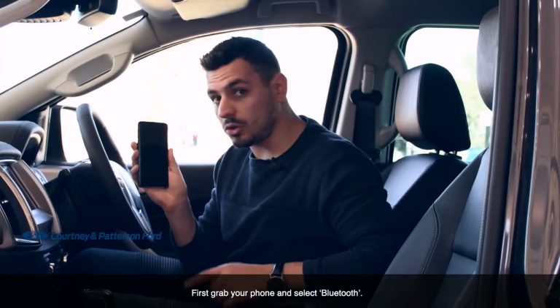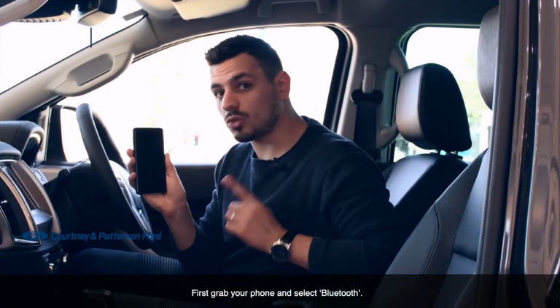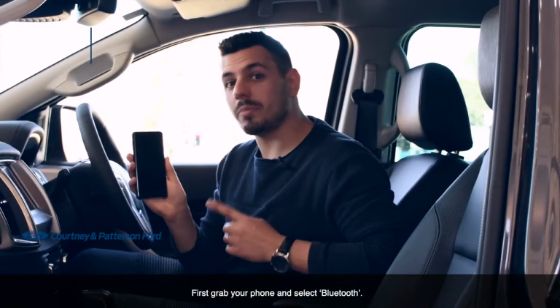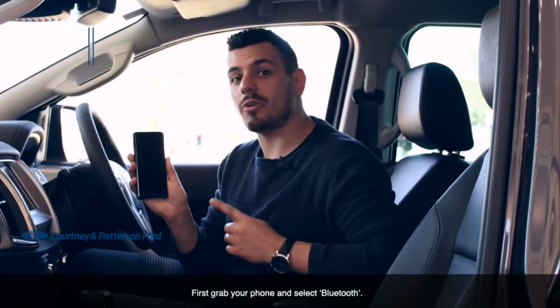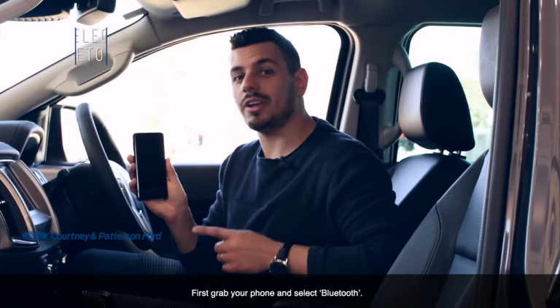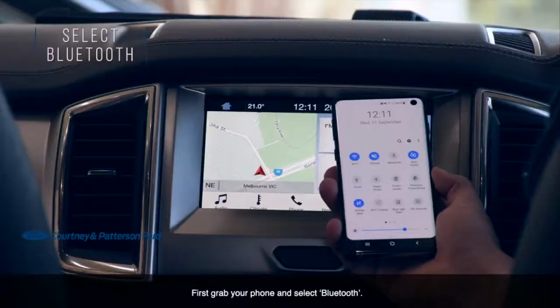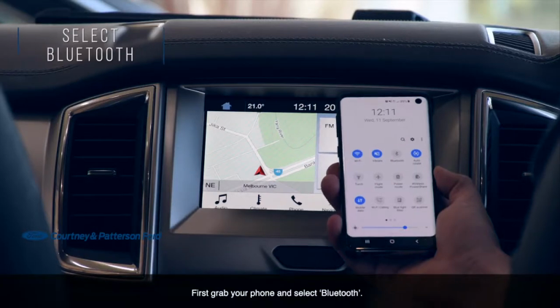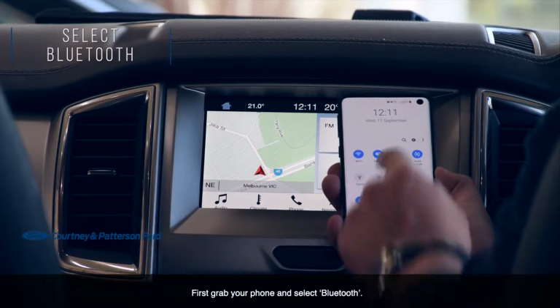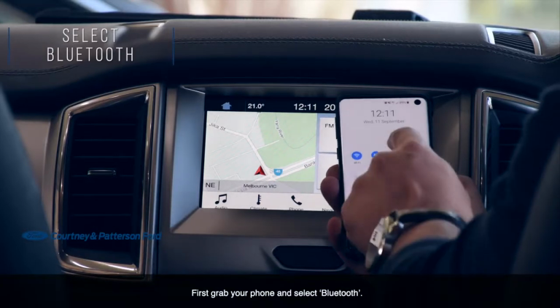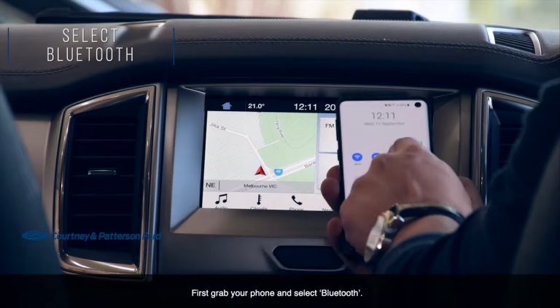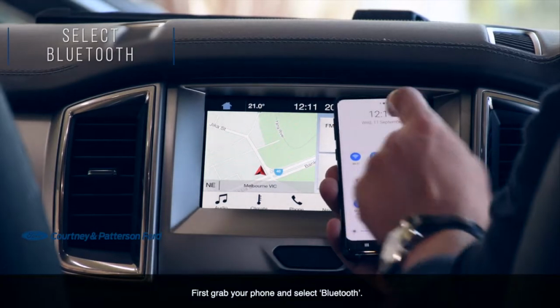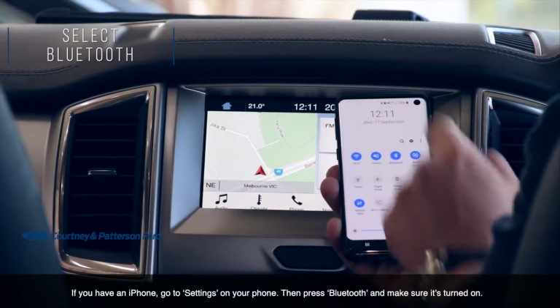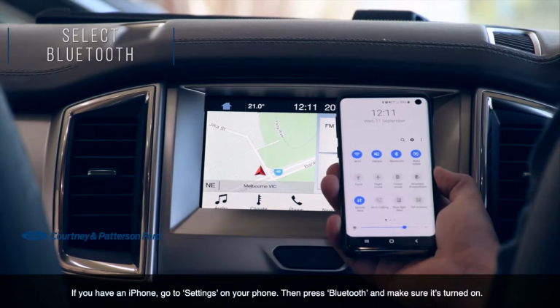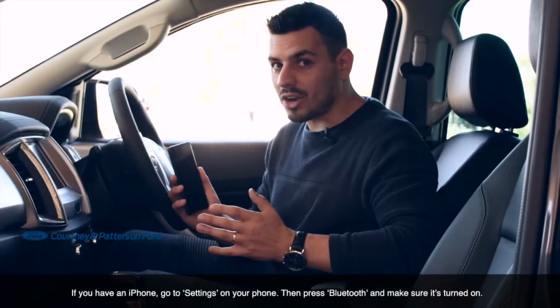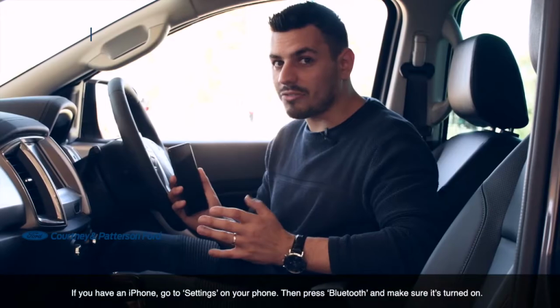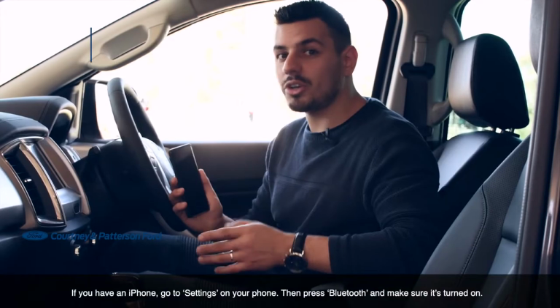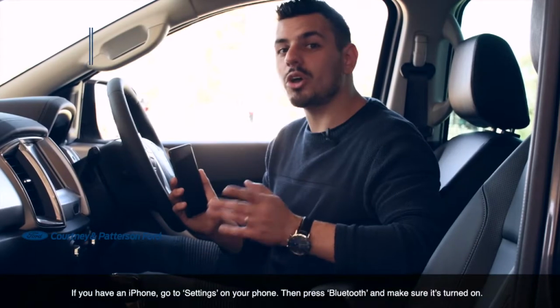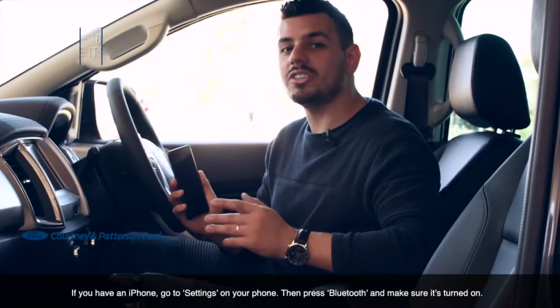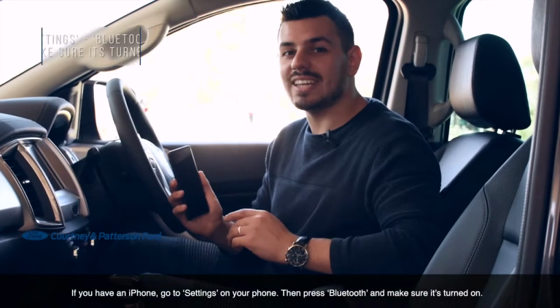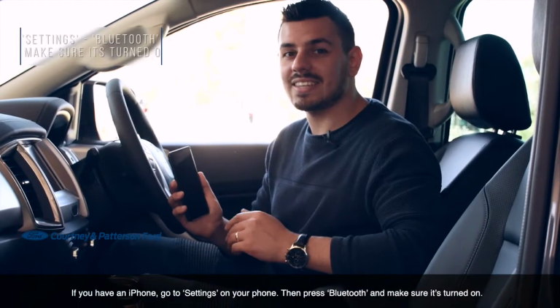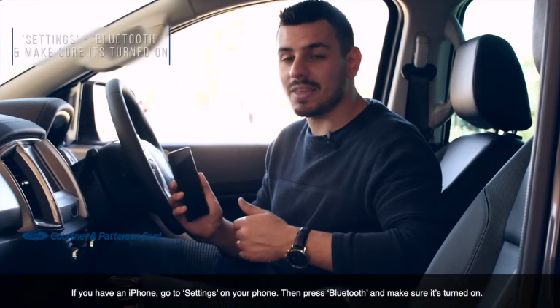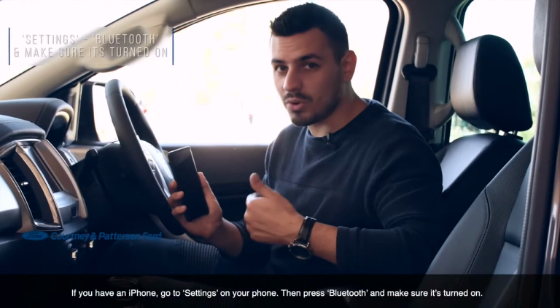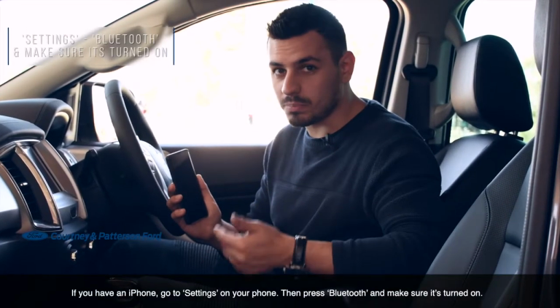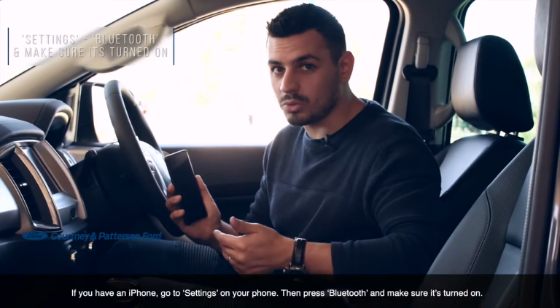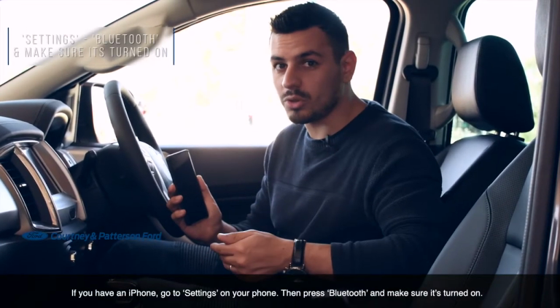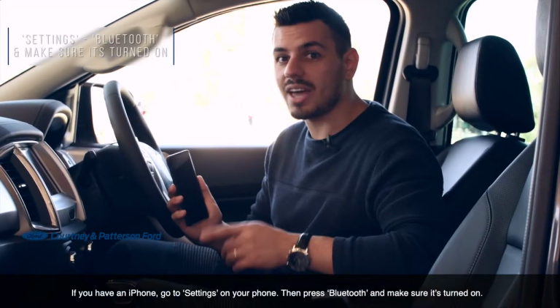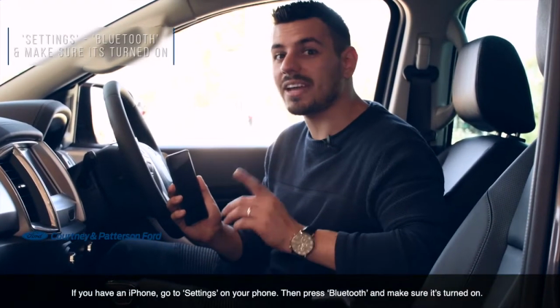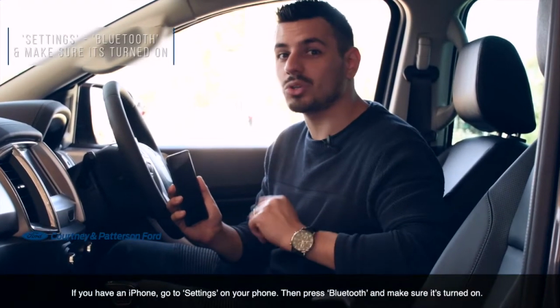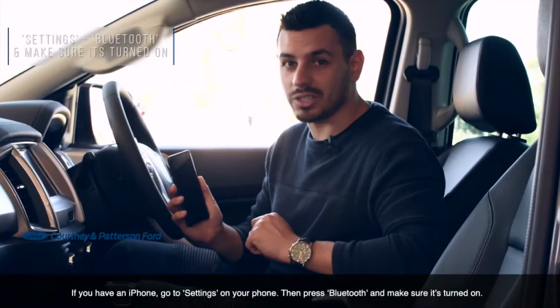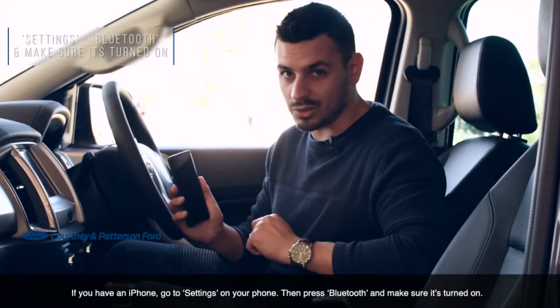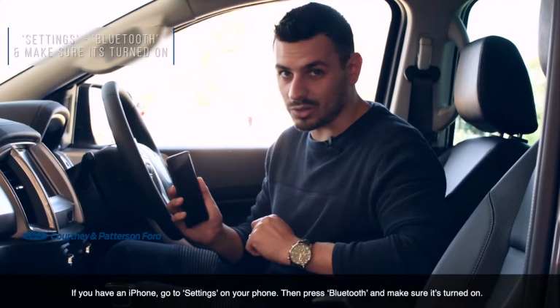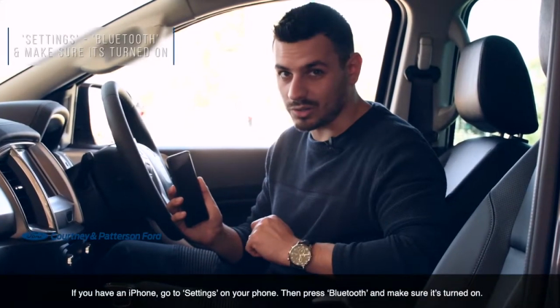First, grab your phone and select Bluetooth. If you have an iPhone, go to Settings, then press Bluetooth and make sure it's turned on.